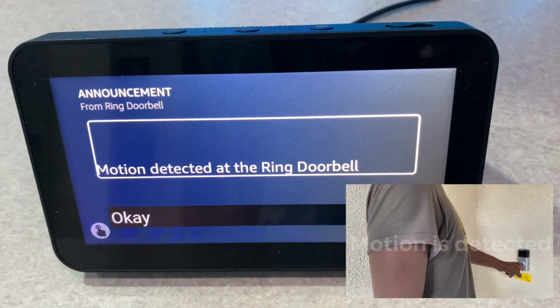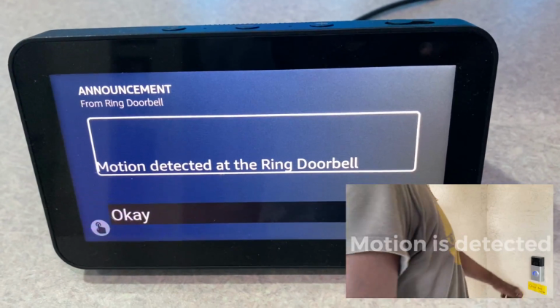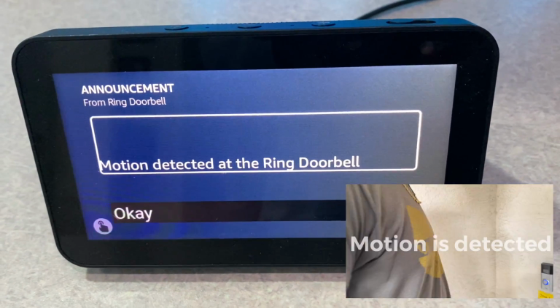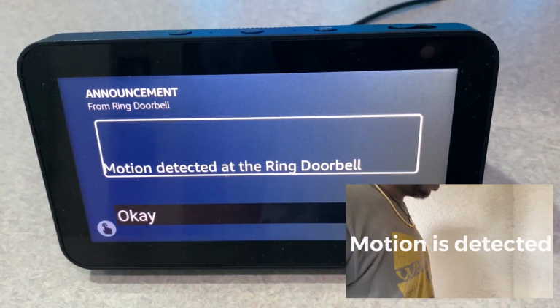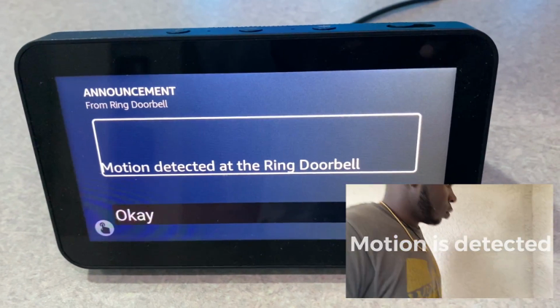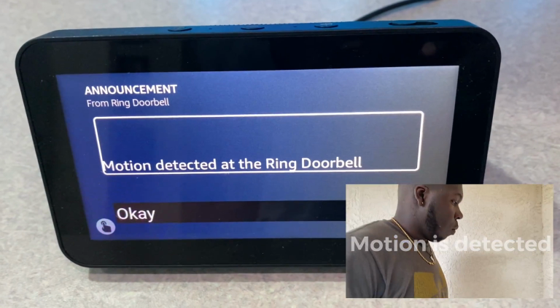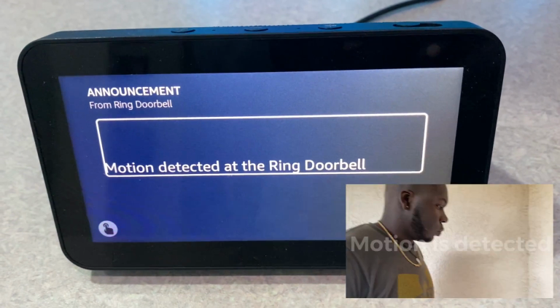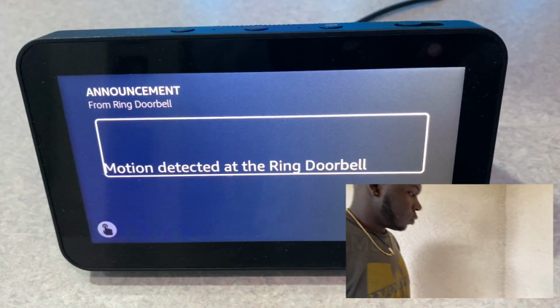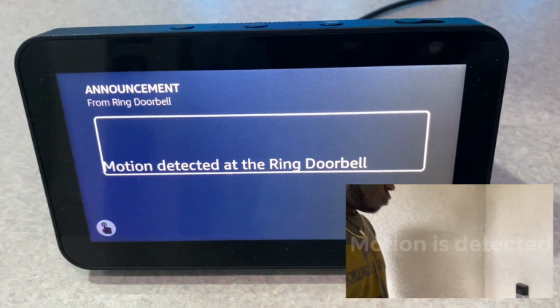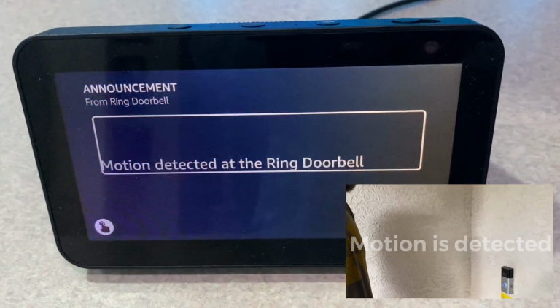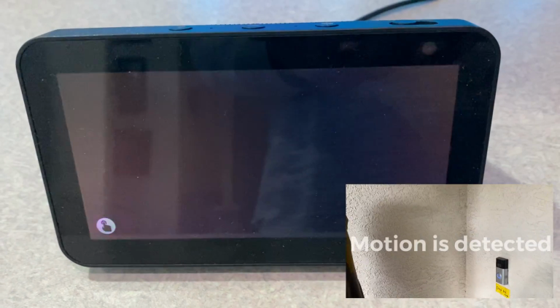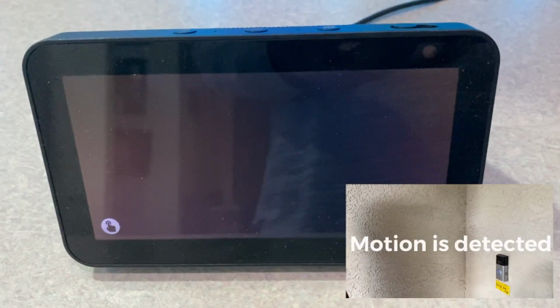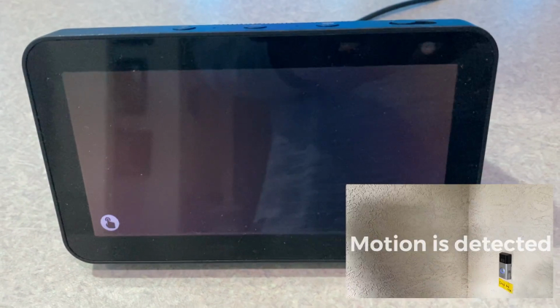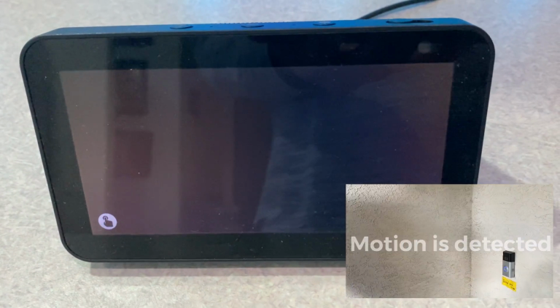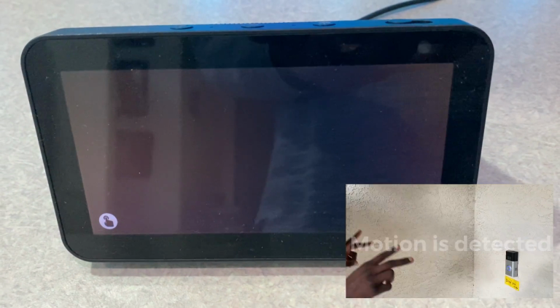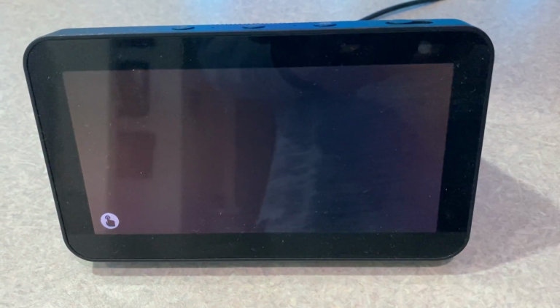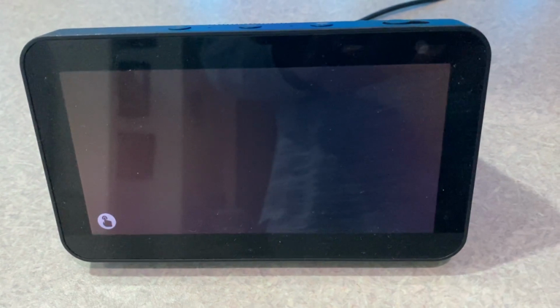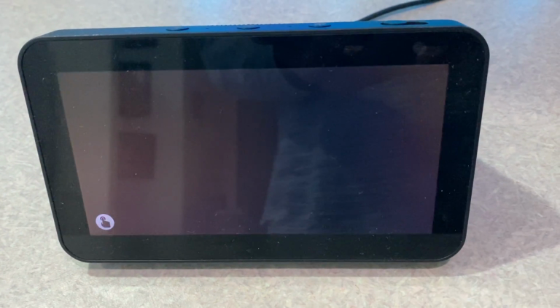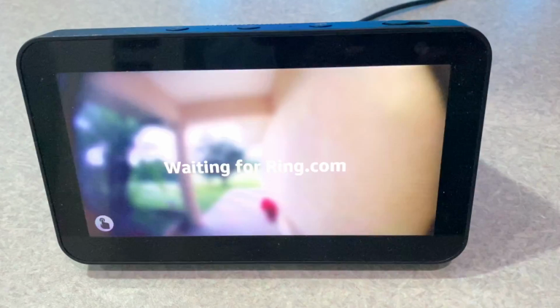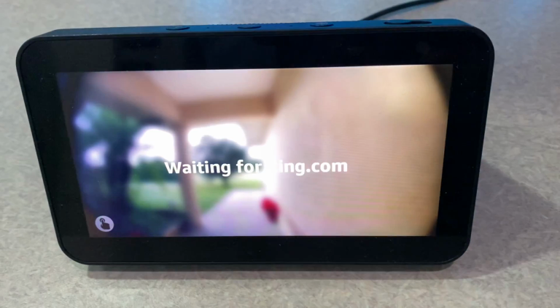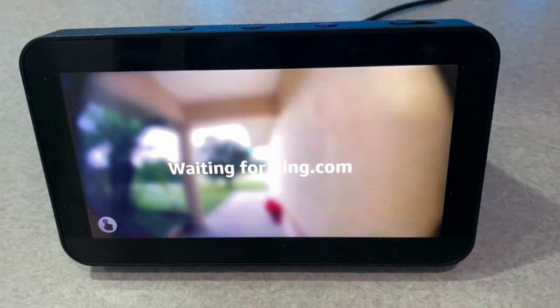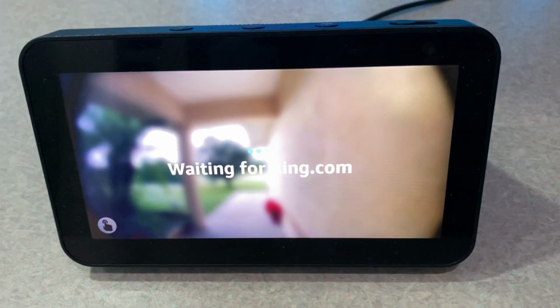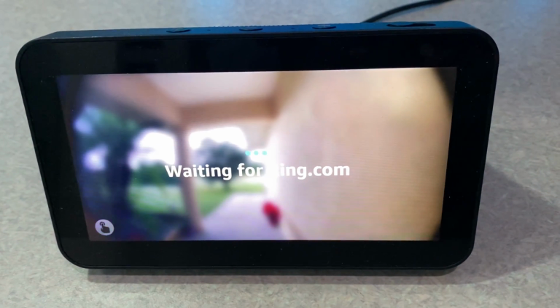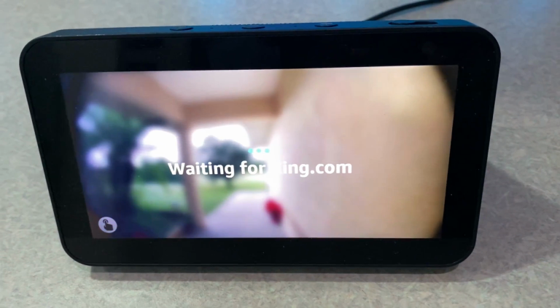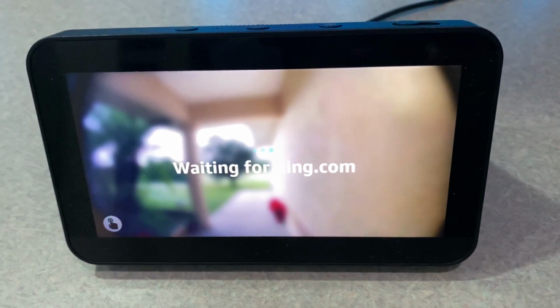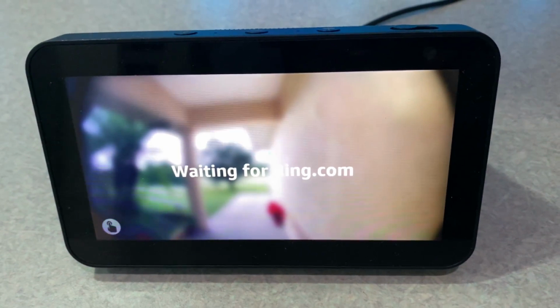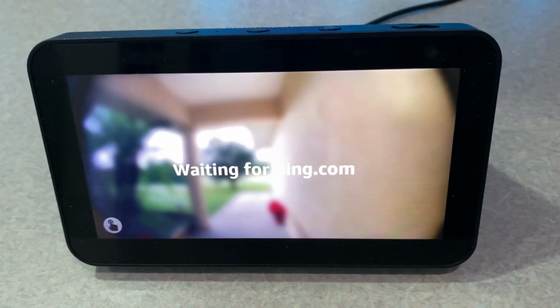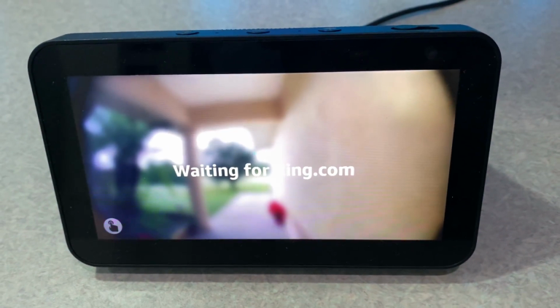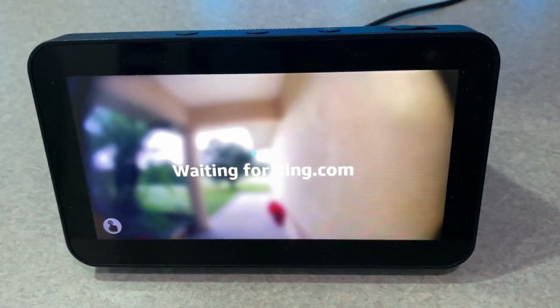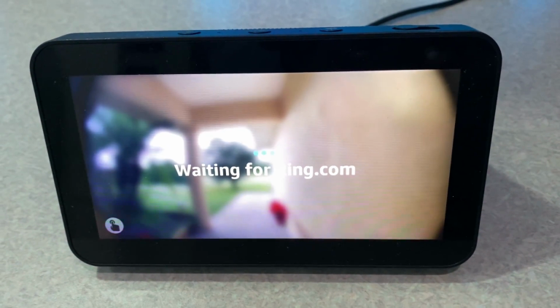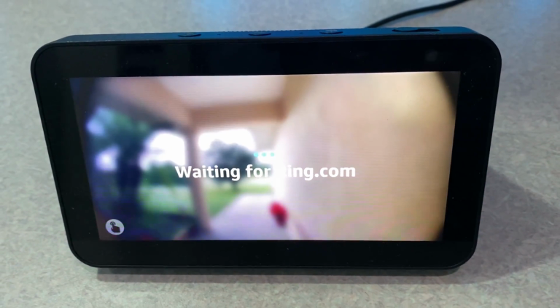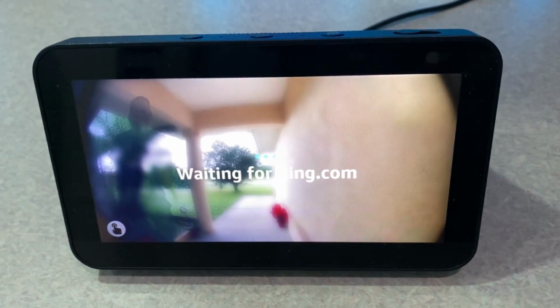Motion detected at the ring doorbell. Someone is at the ring doorbell.